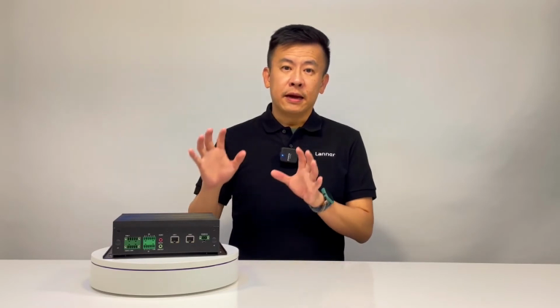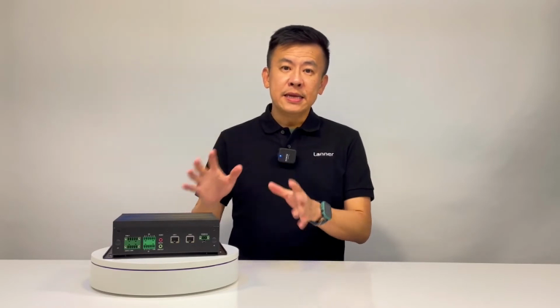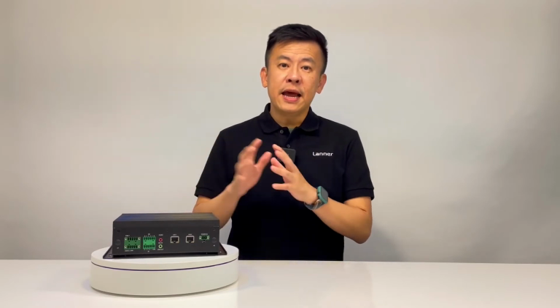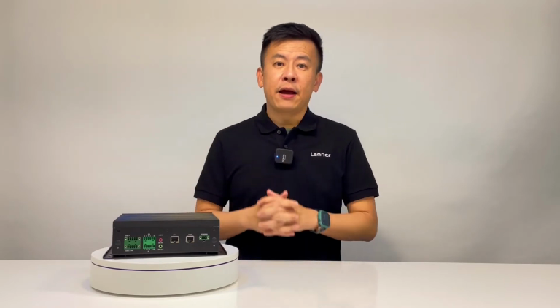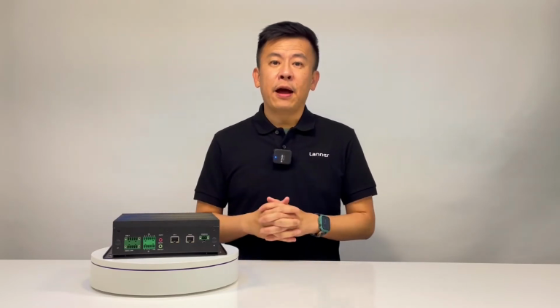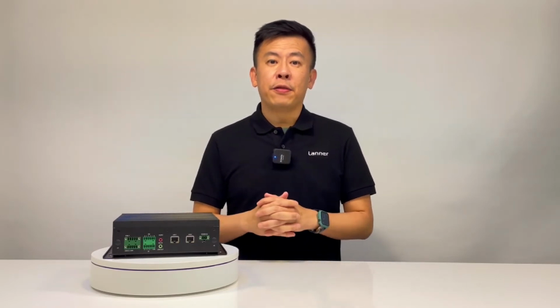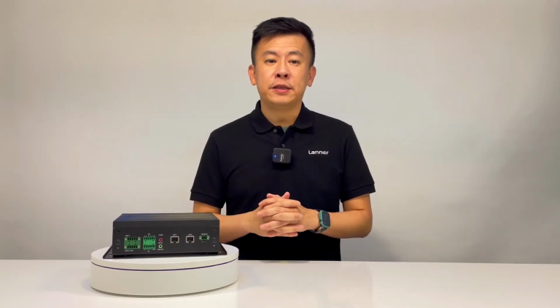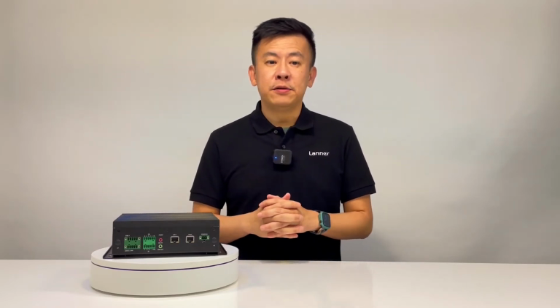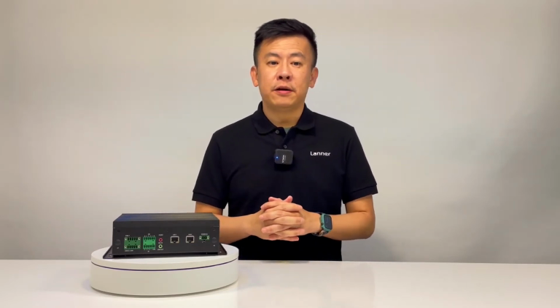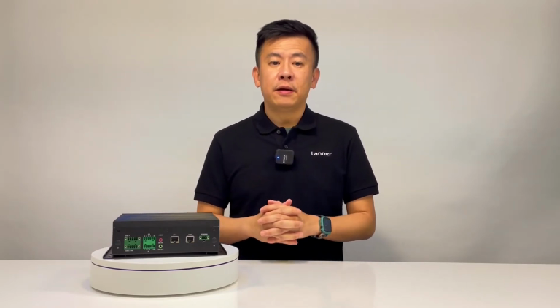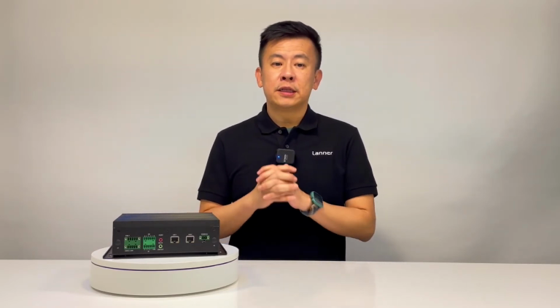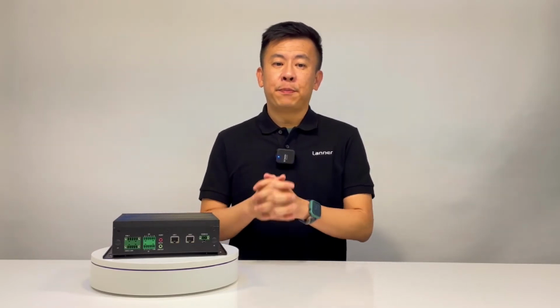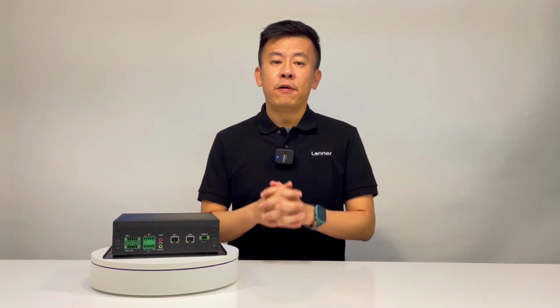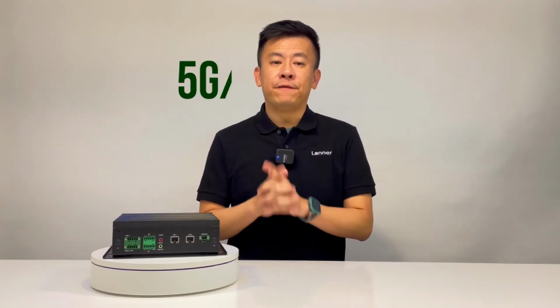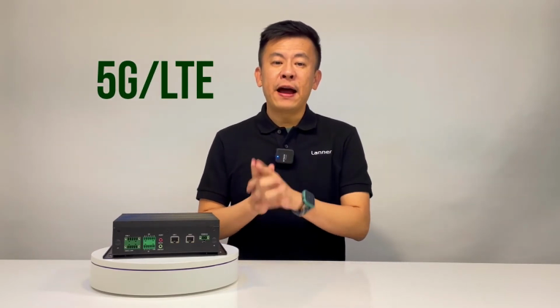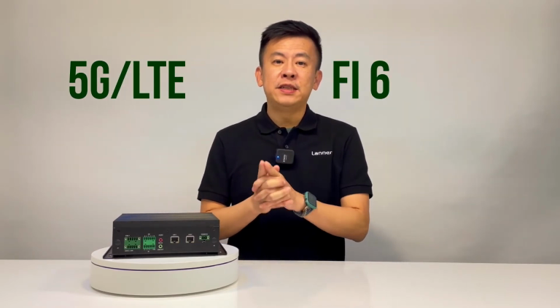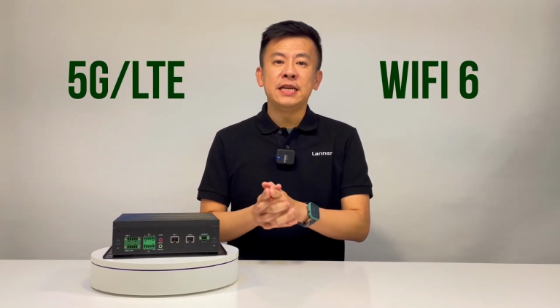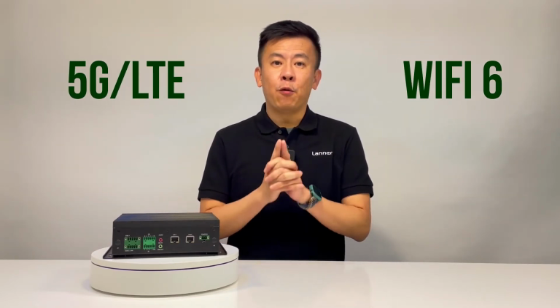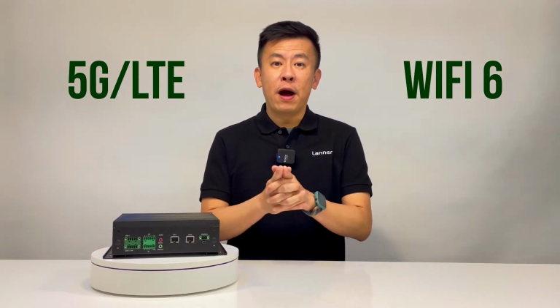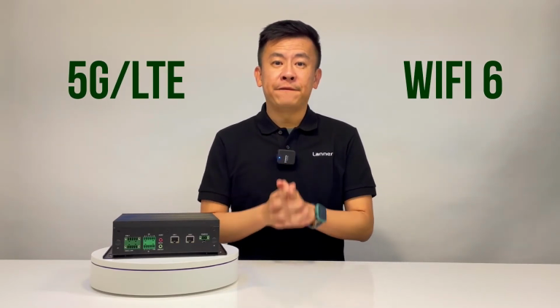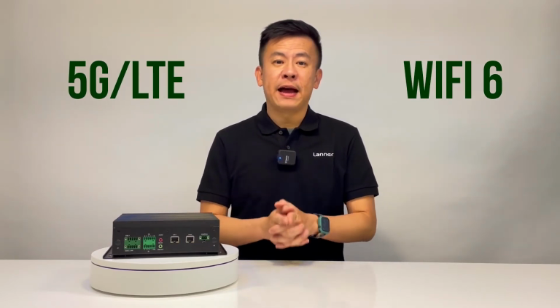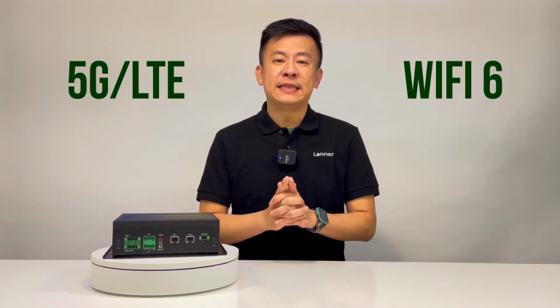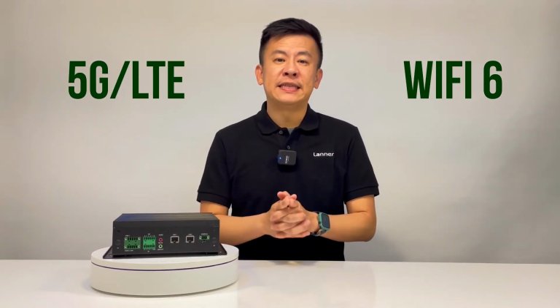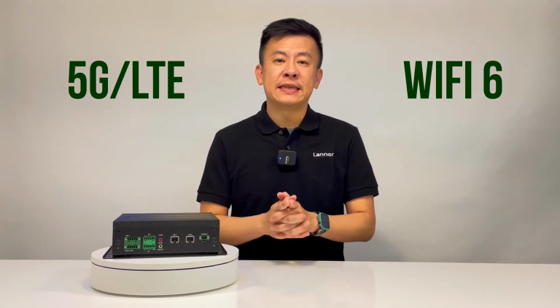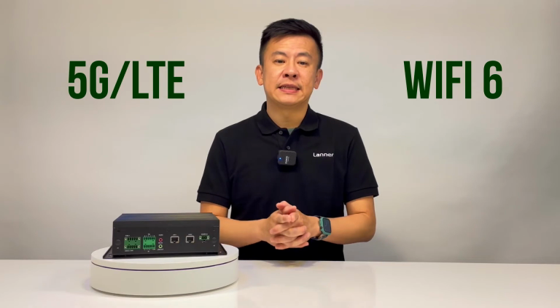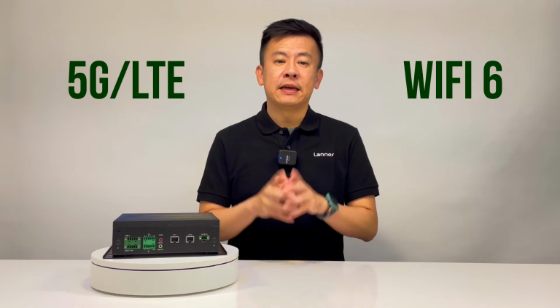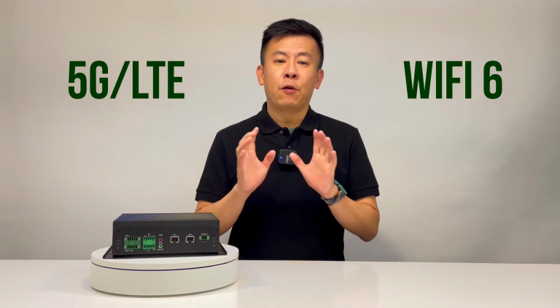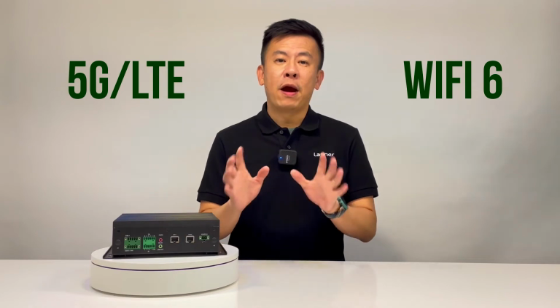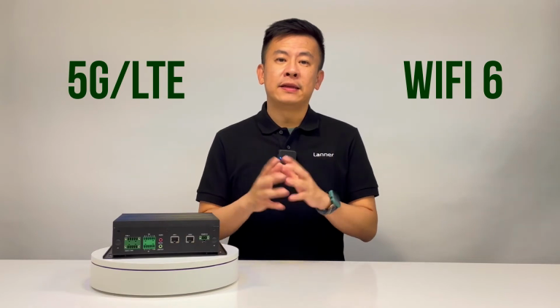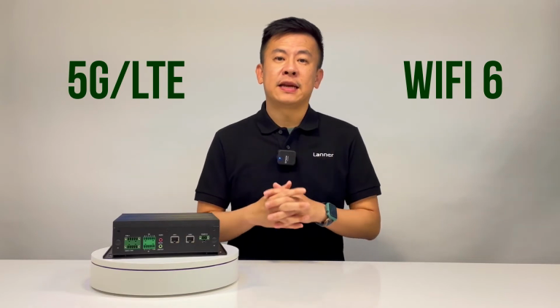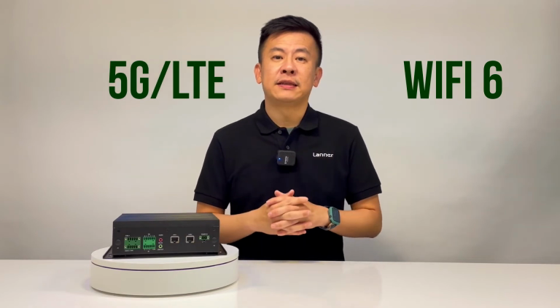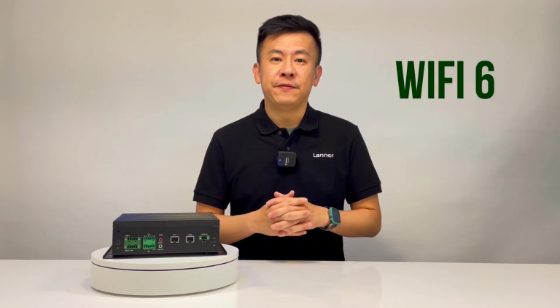The EAI i130 supports 5G and Wi-Fi 6 wireless connectivity.